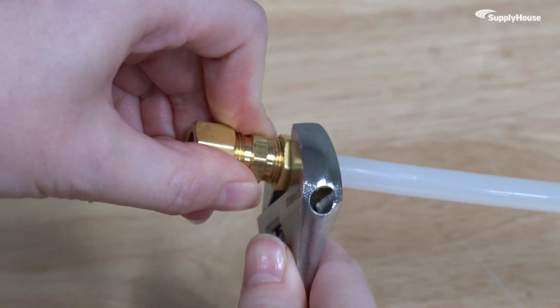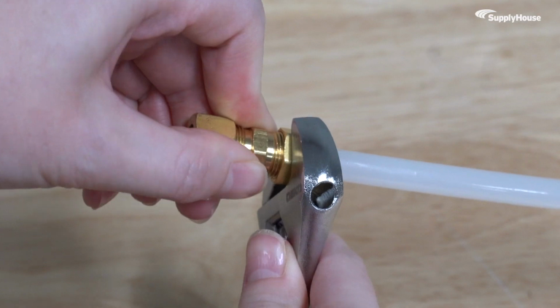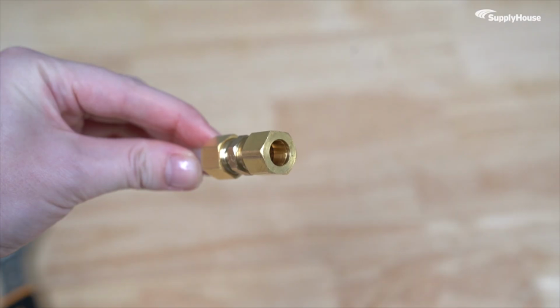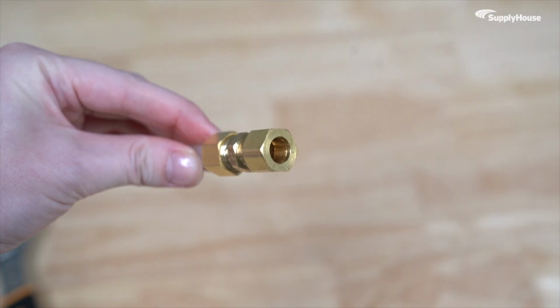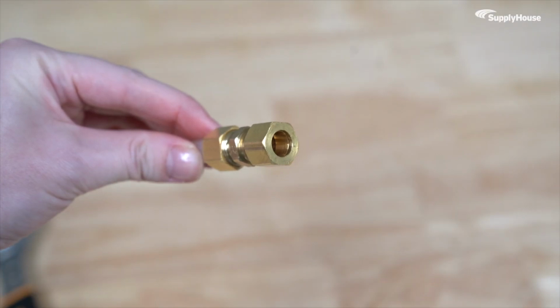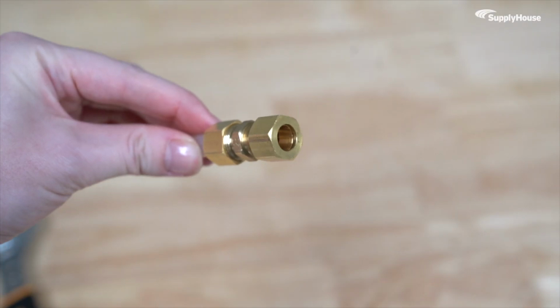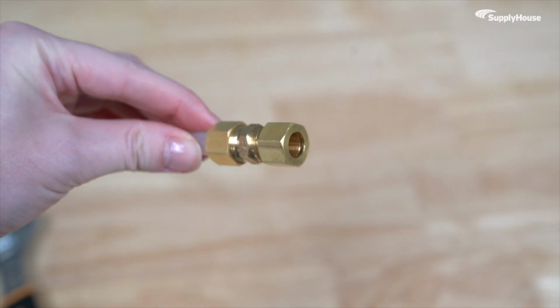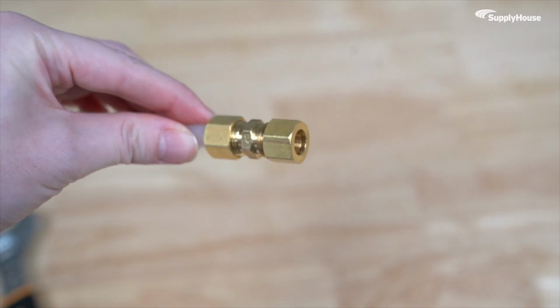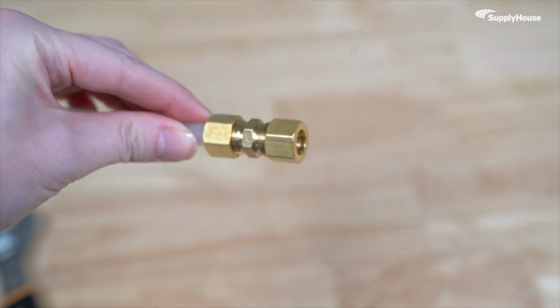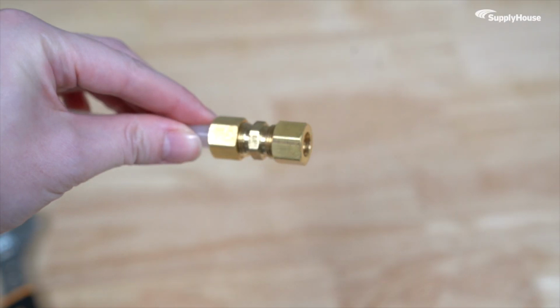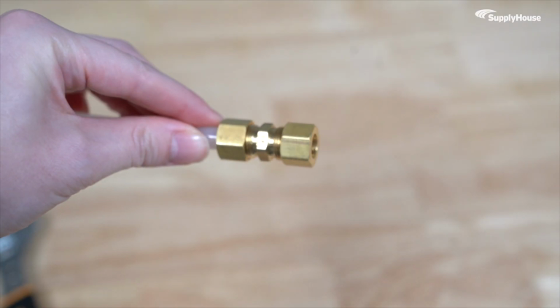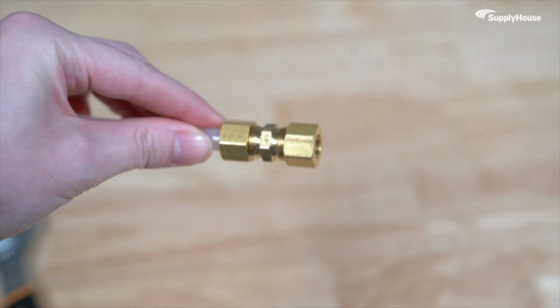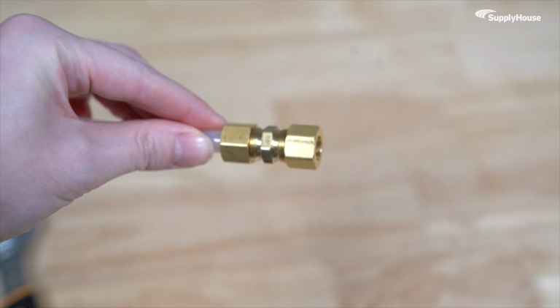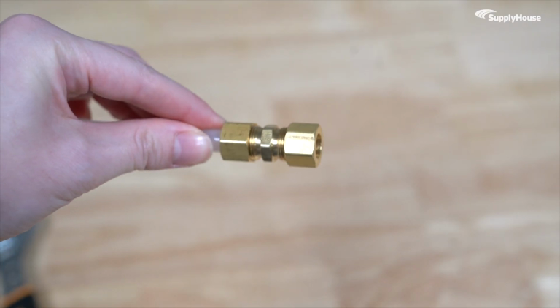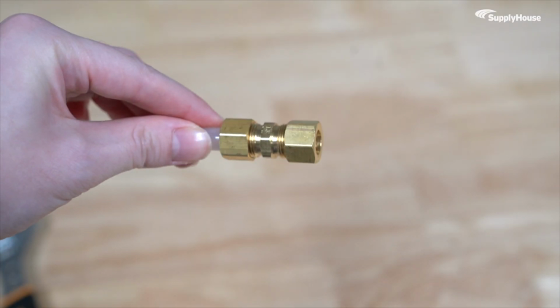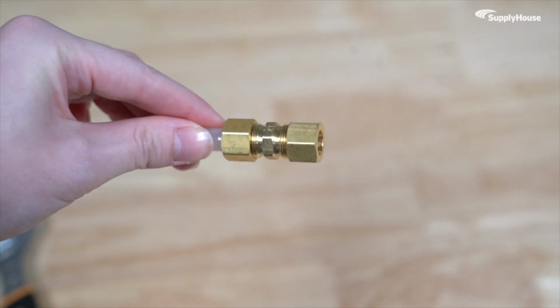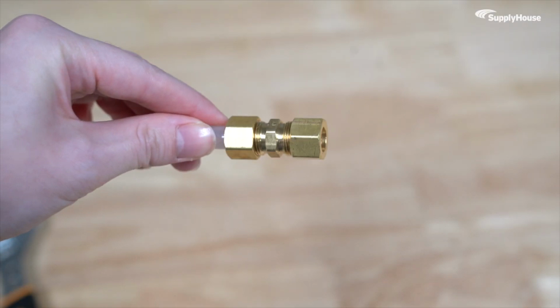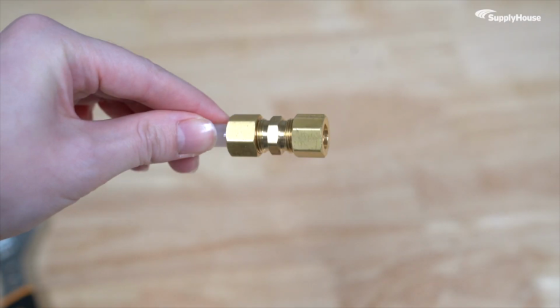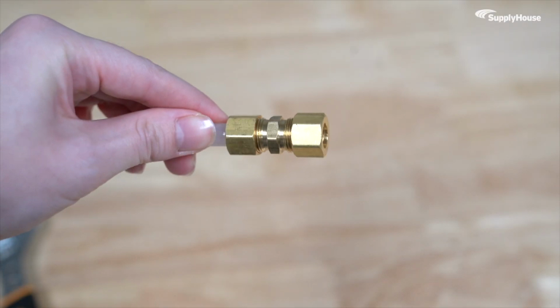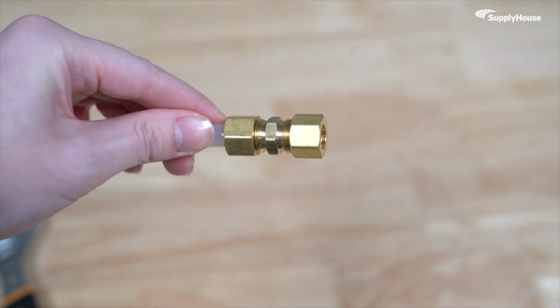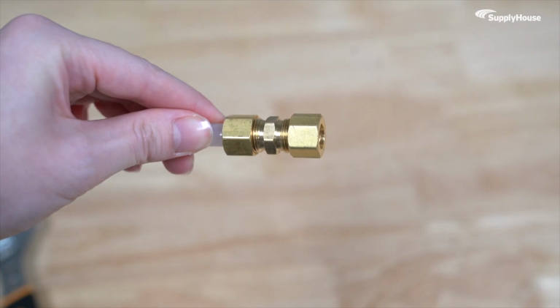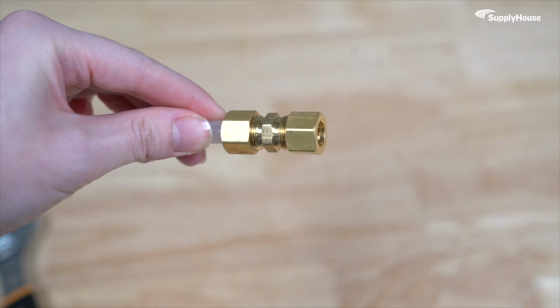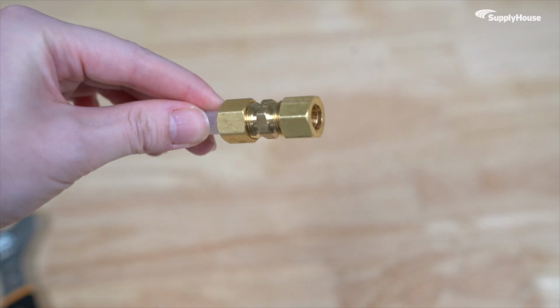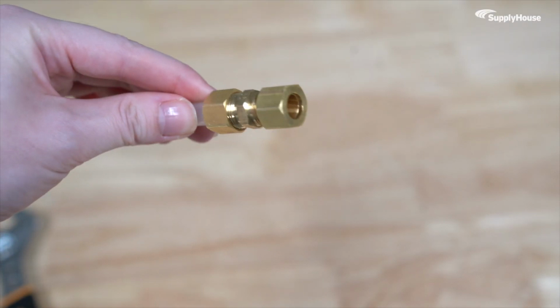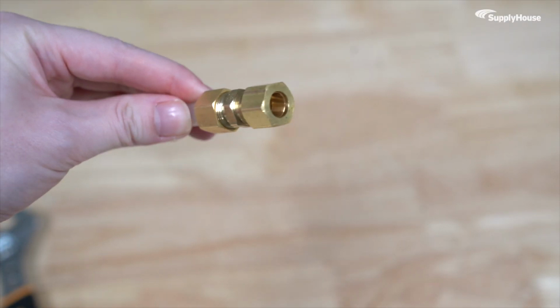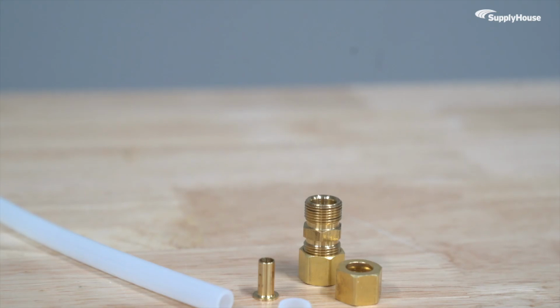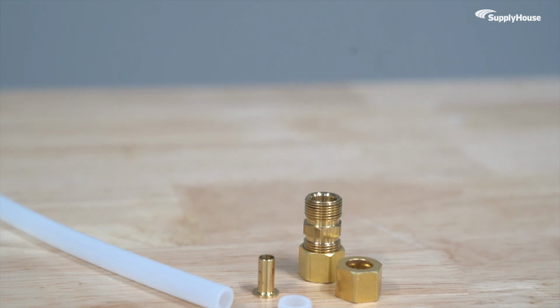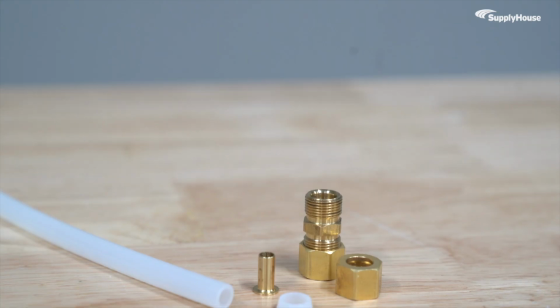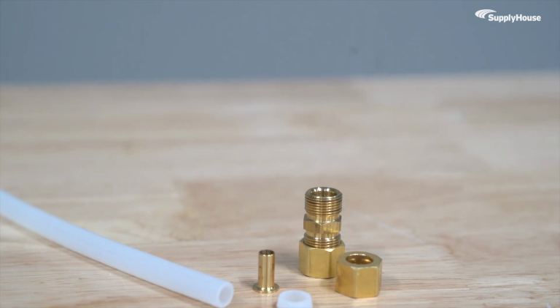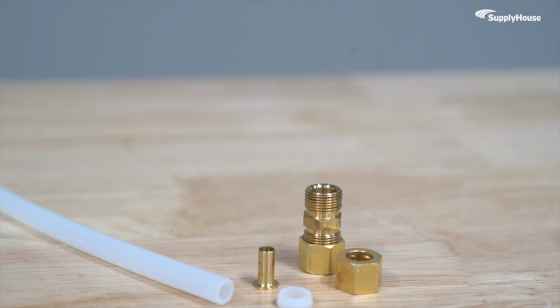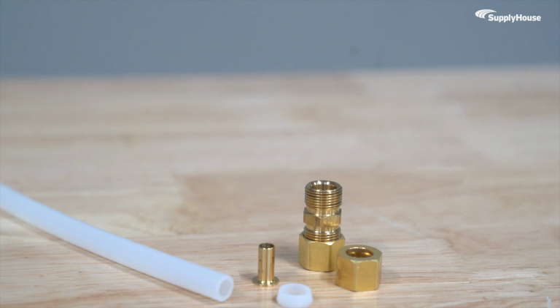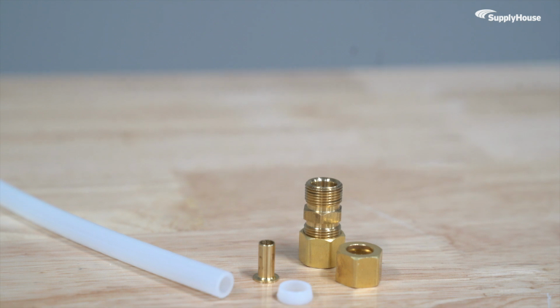Too loose and it leaks. Too tight and you might crush the ring.